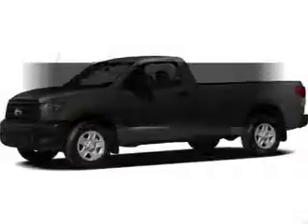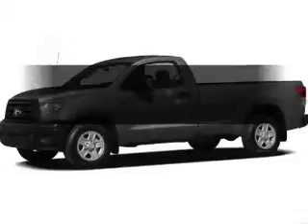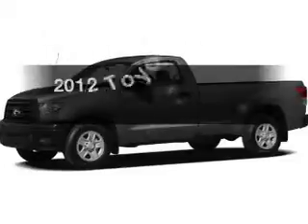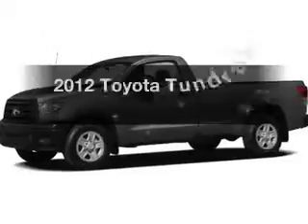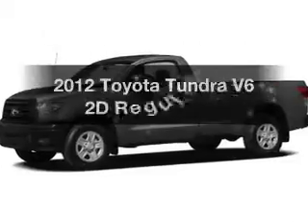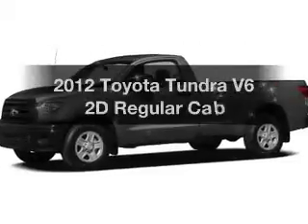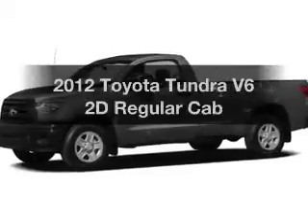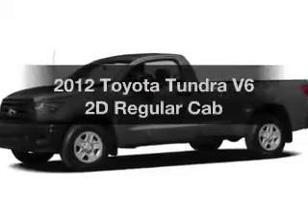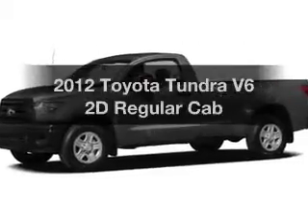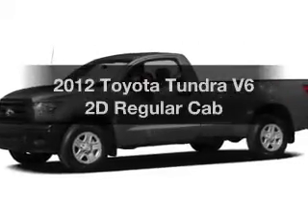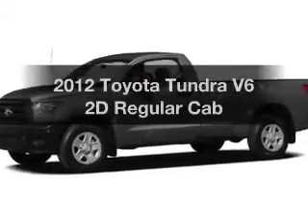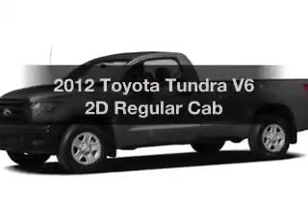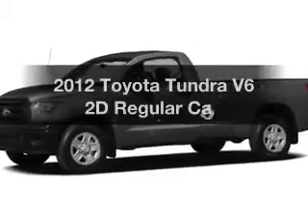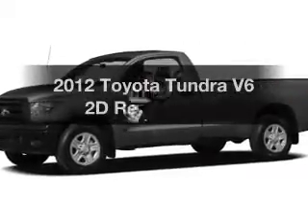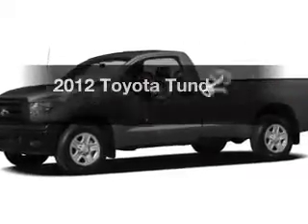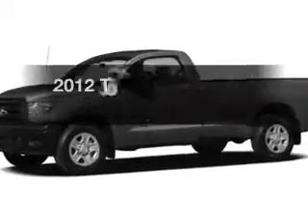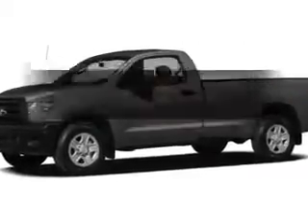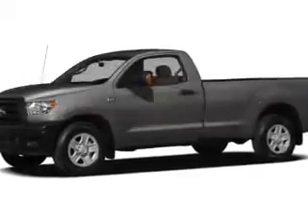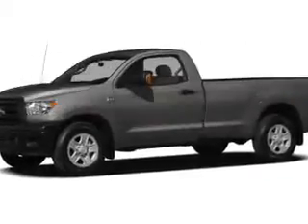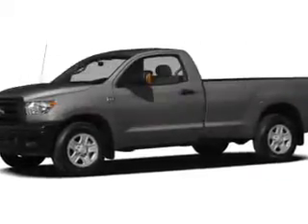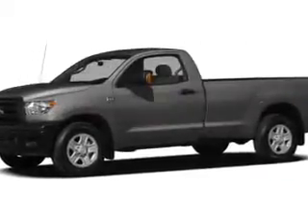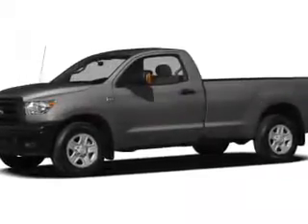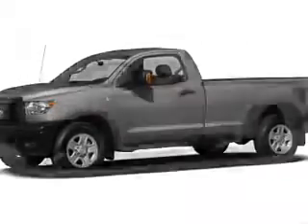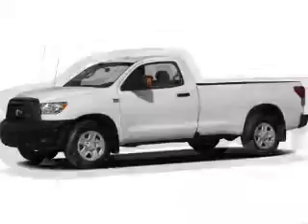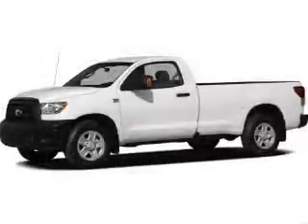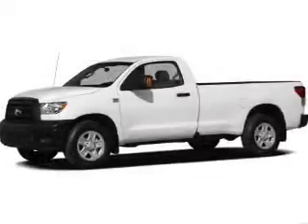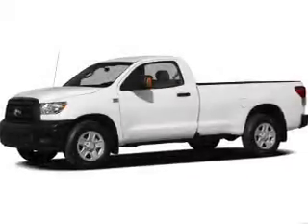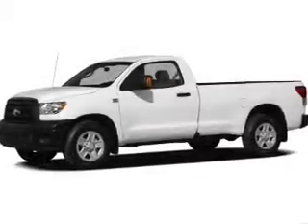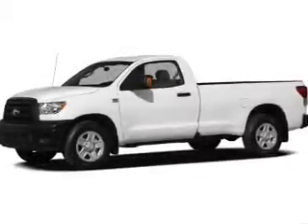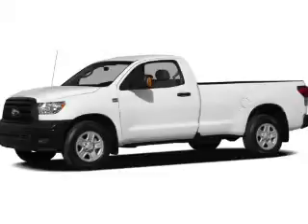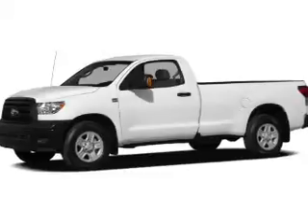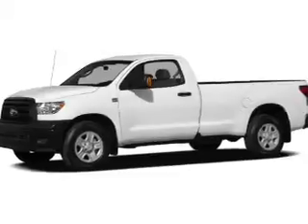Presenting the 2012 Toyota Tundra. Travel the roads in style and comfort in this great vehicle.